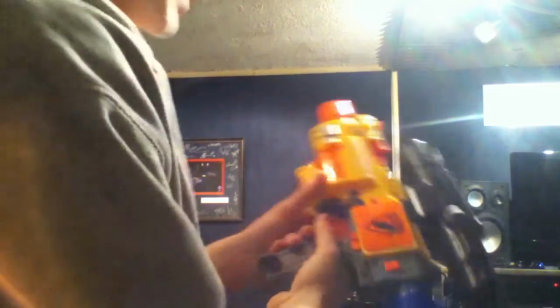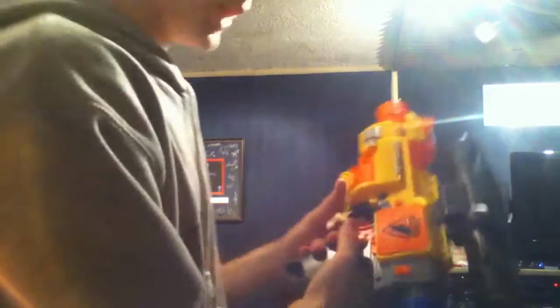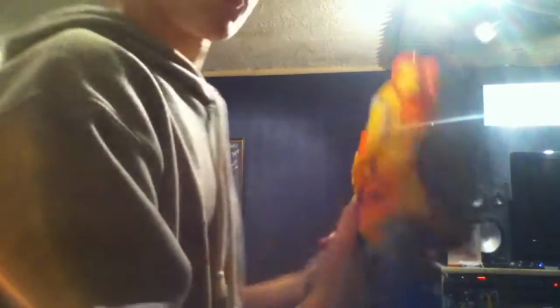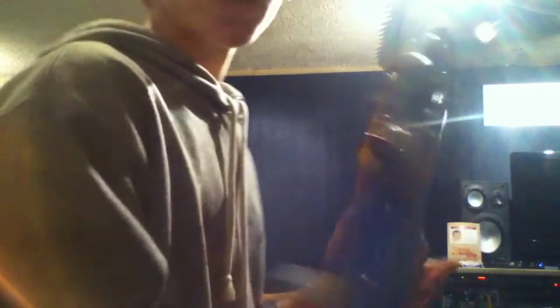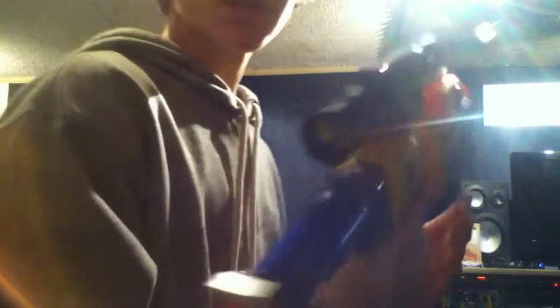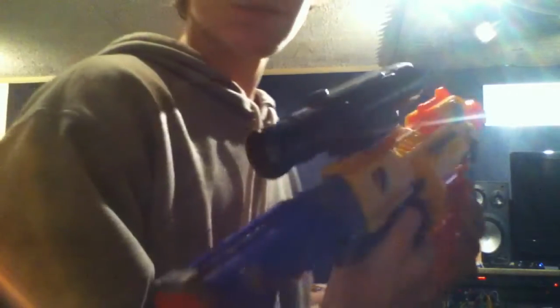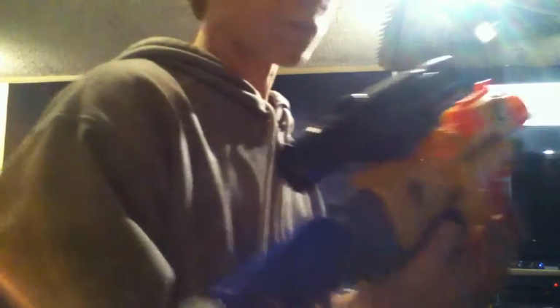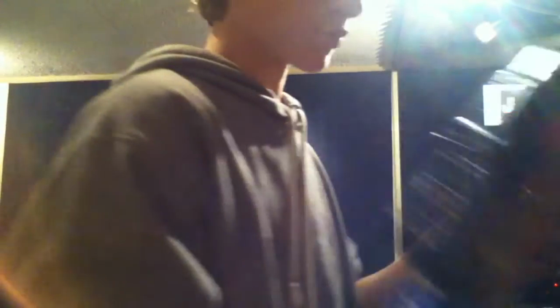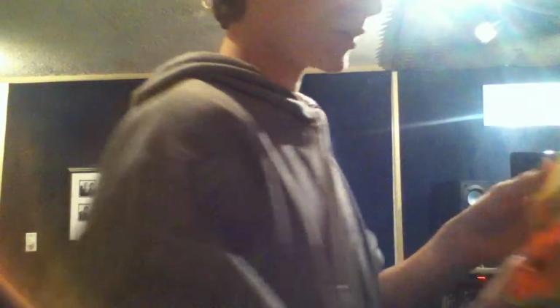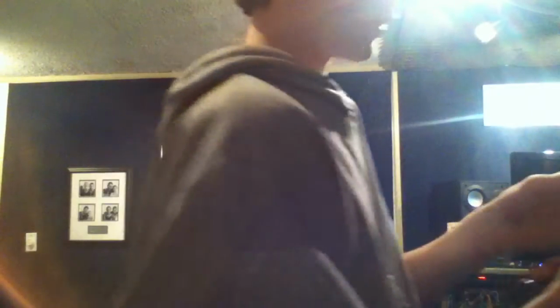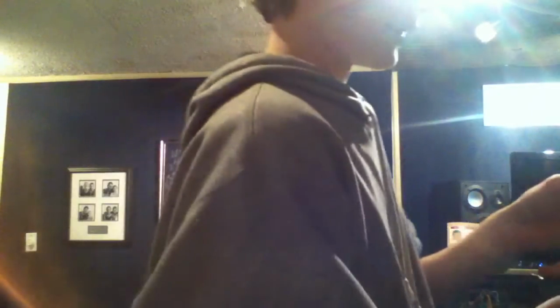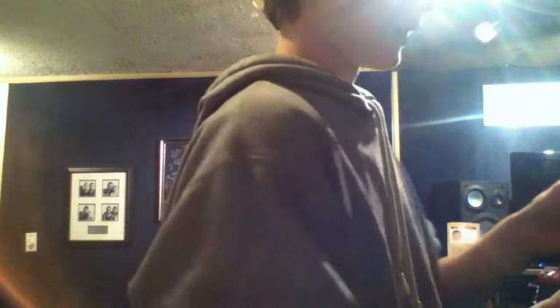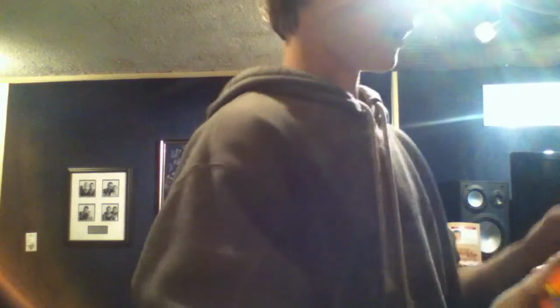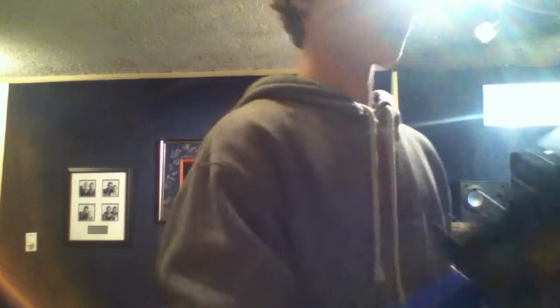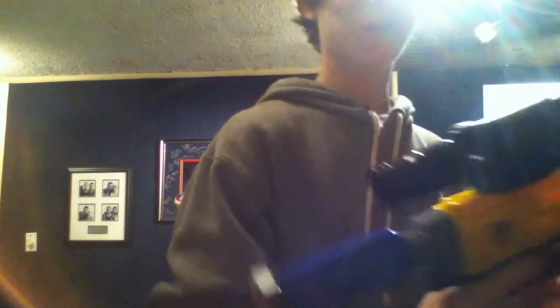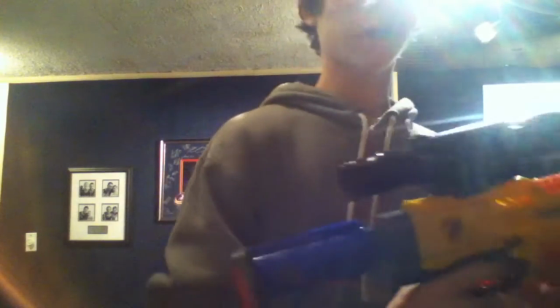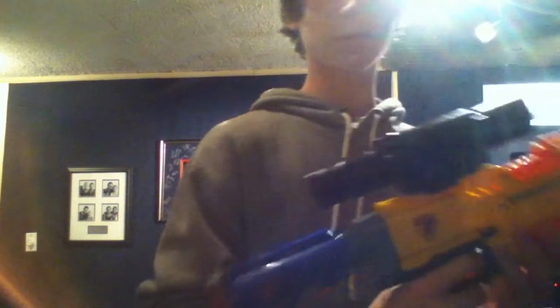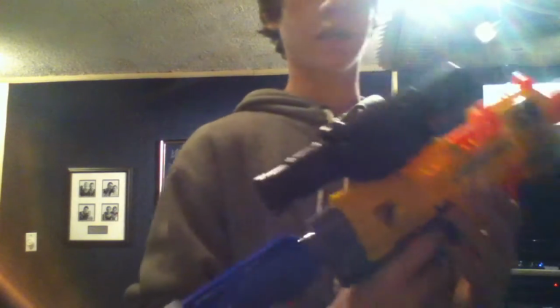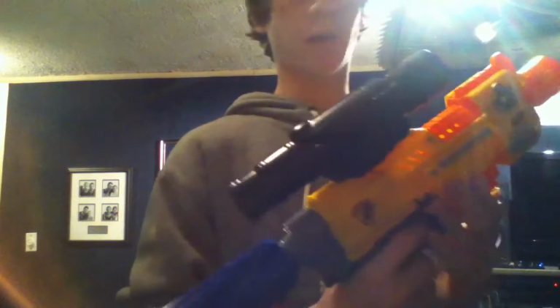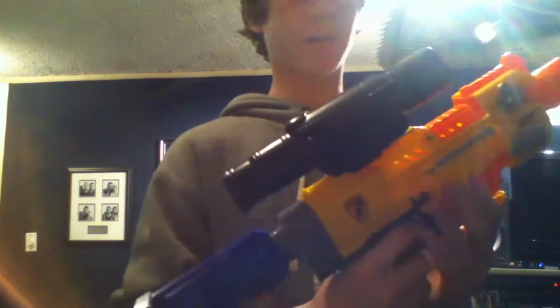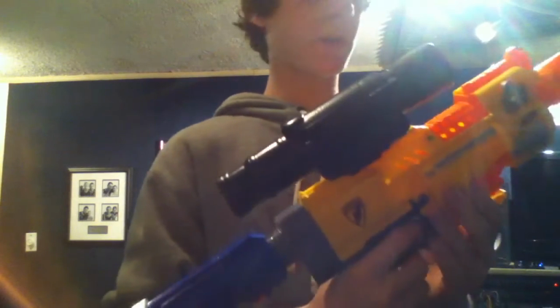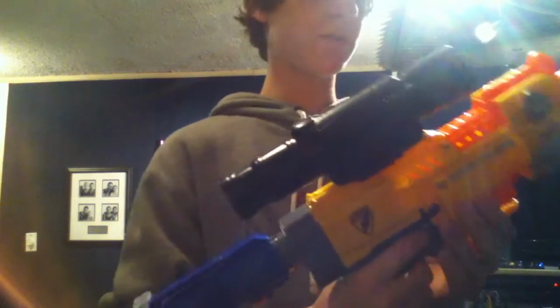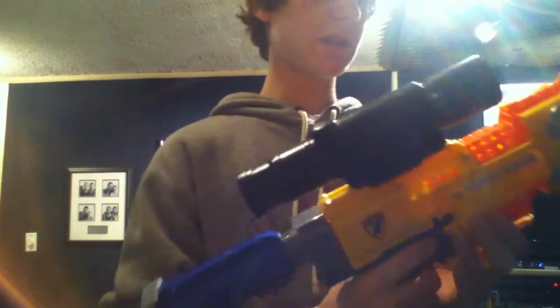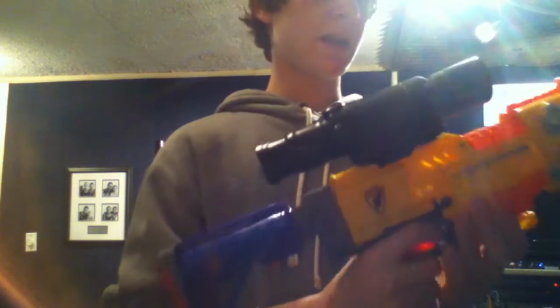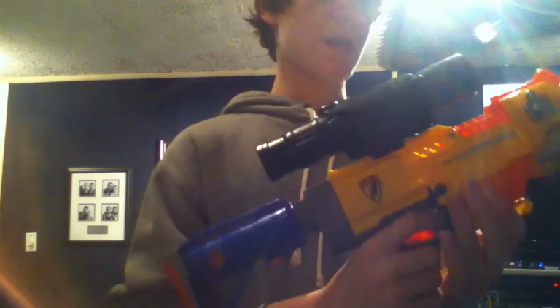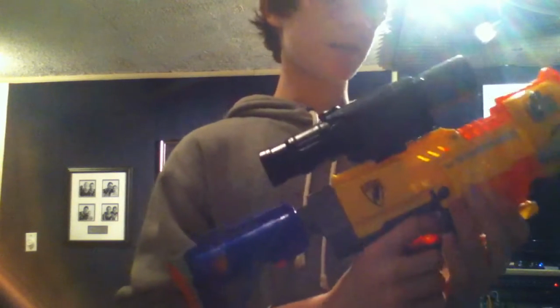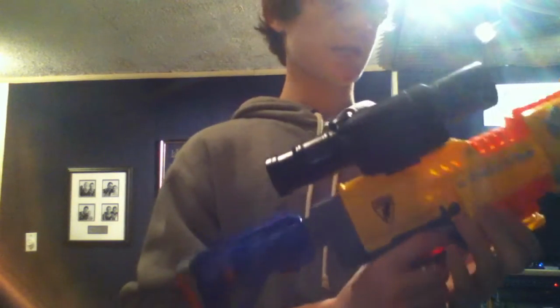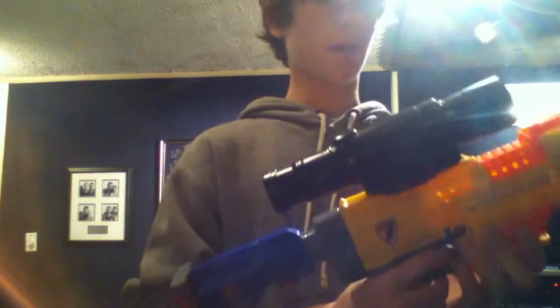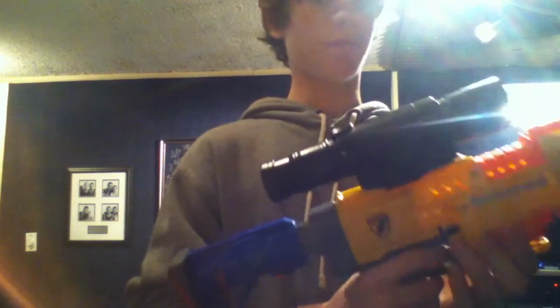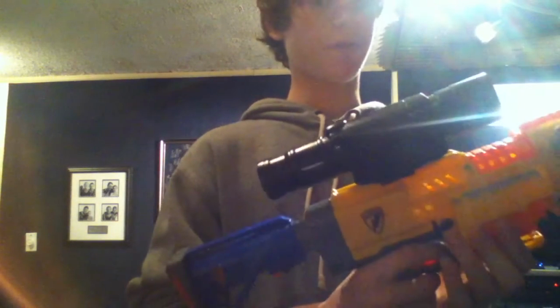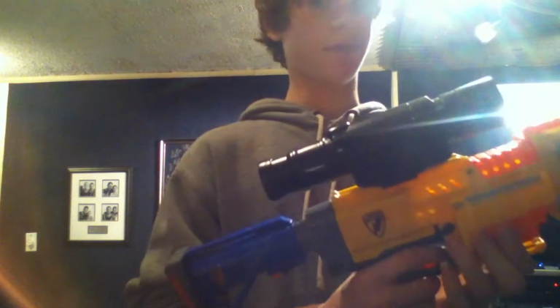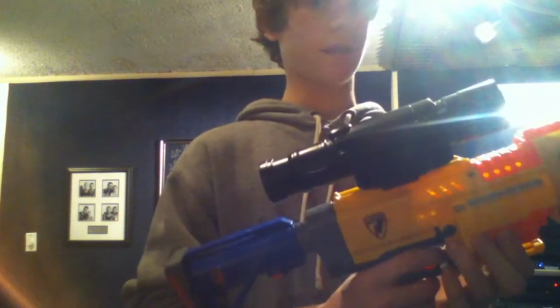The ranges are pretty good — stock it was hitting about 30 feet, now it's hitting about 50 feet, and that's just from changing to the nine-volt battery.